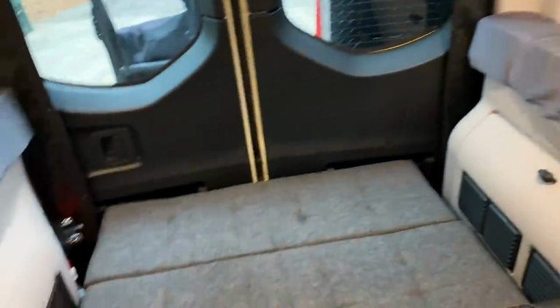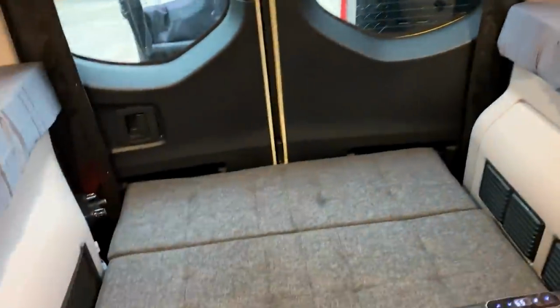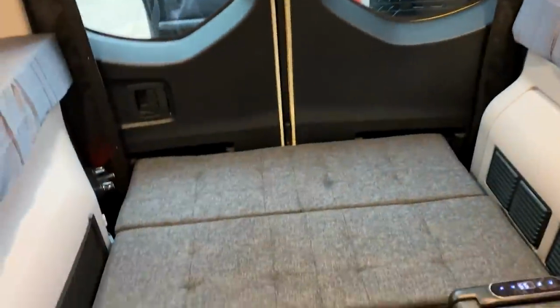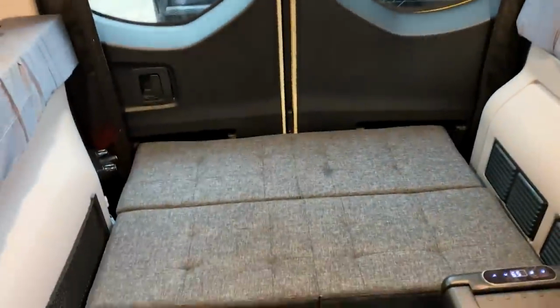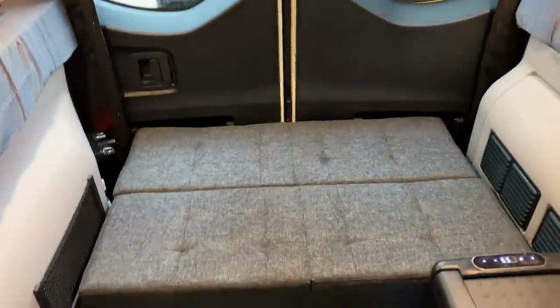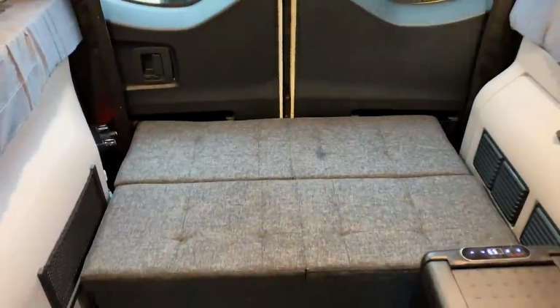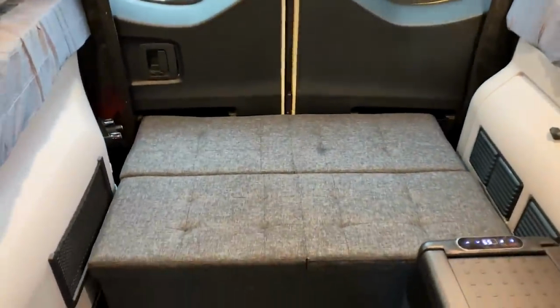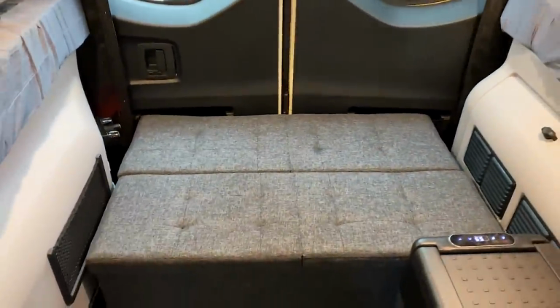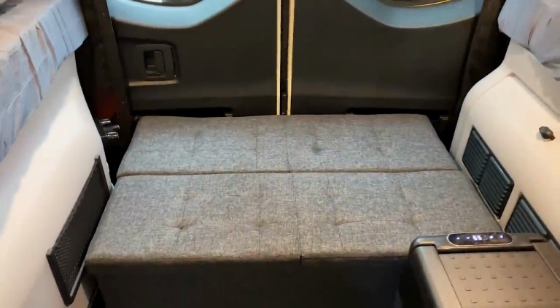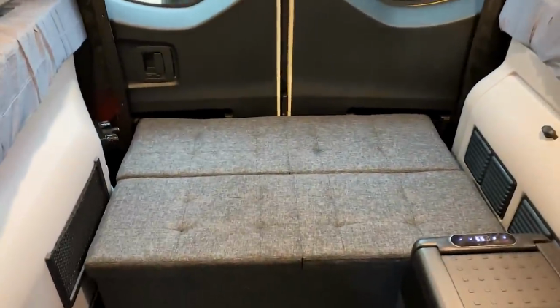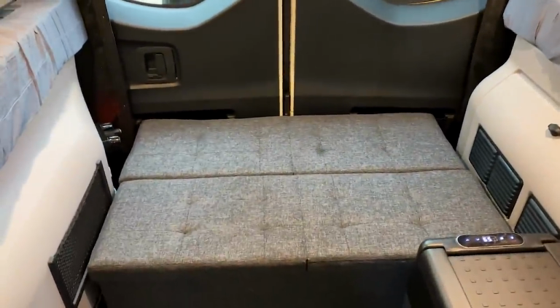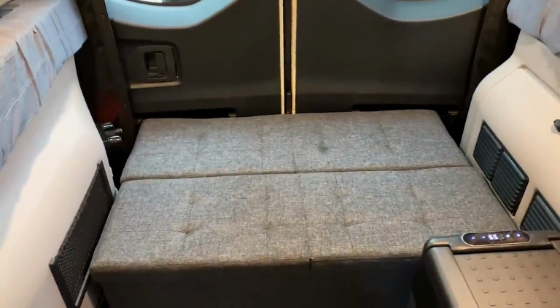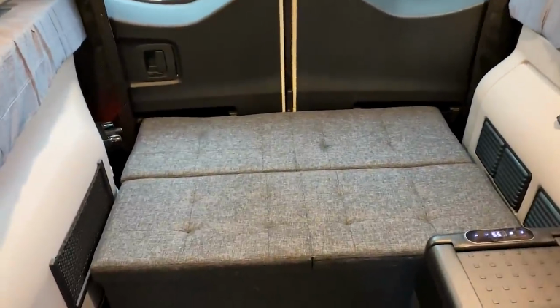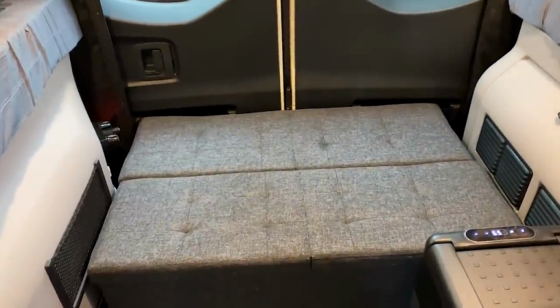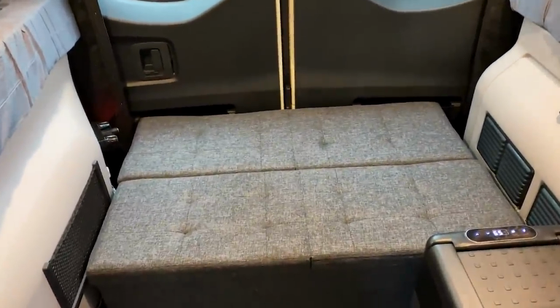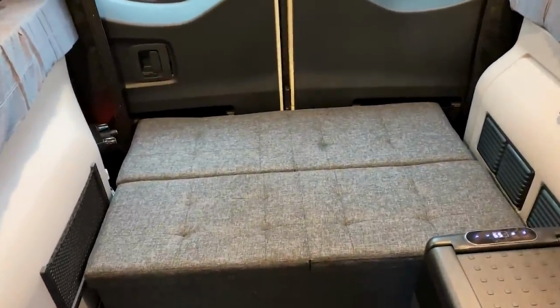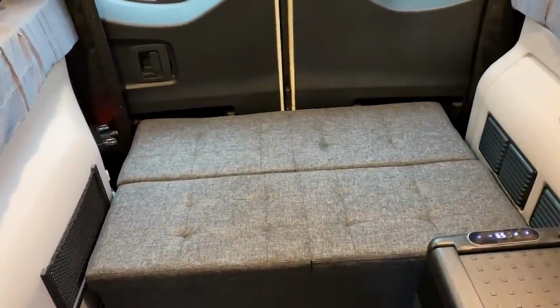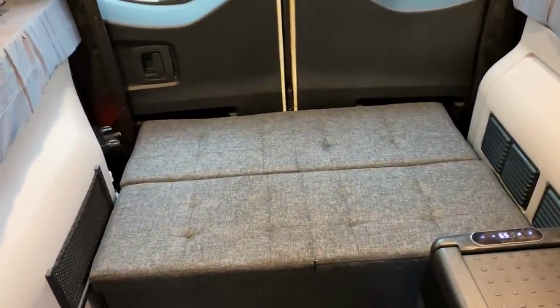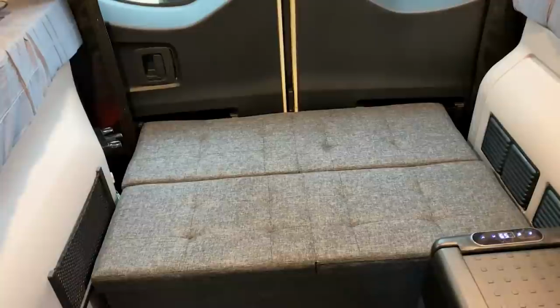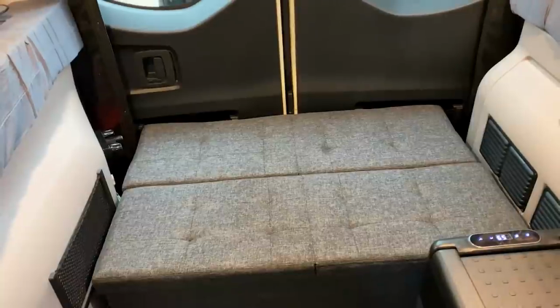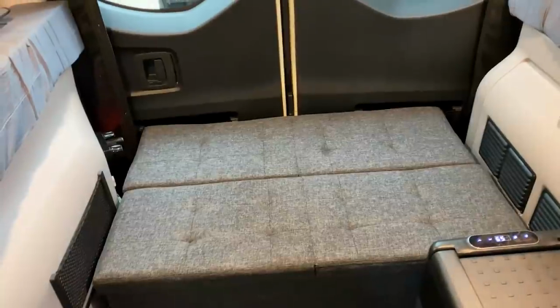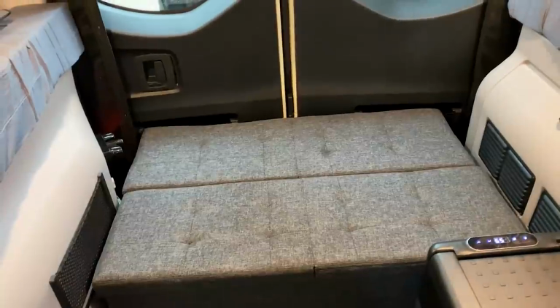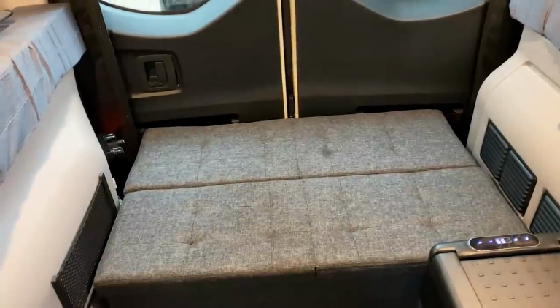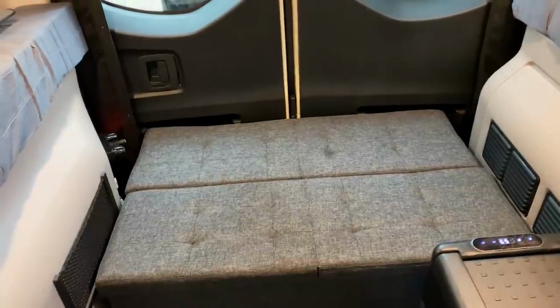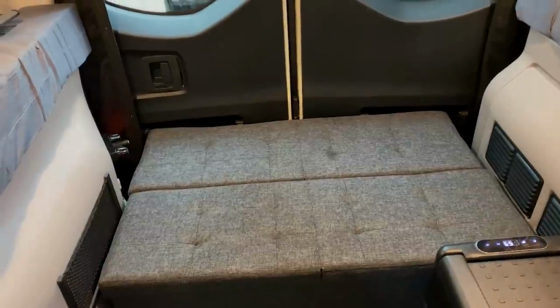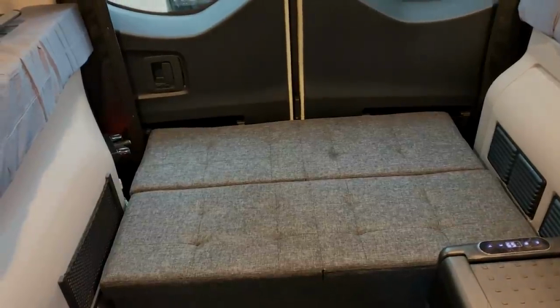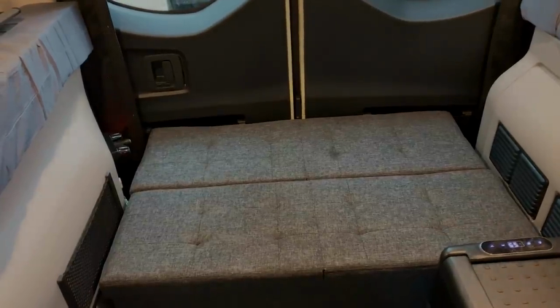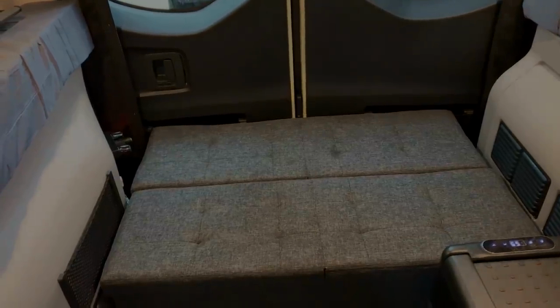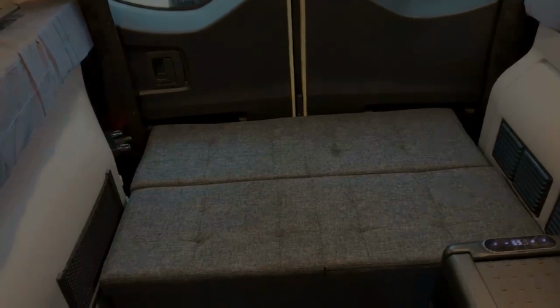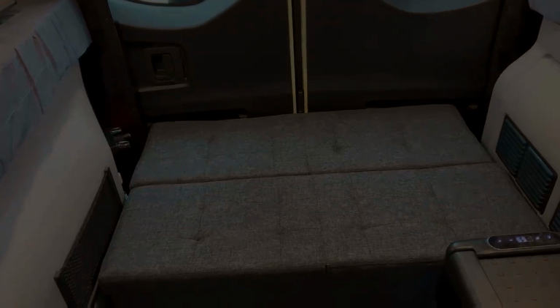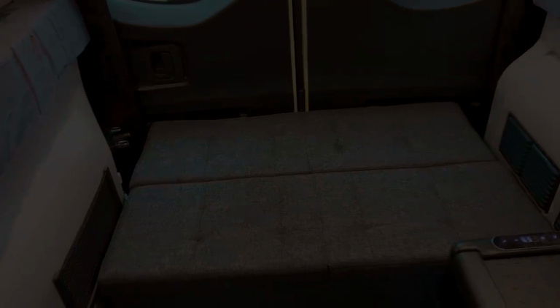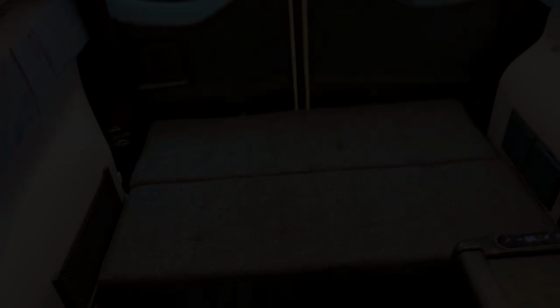We took the two Ottomans that we had before and we made a big chaise lounge back here for us.